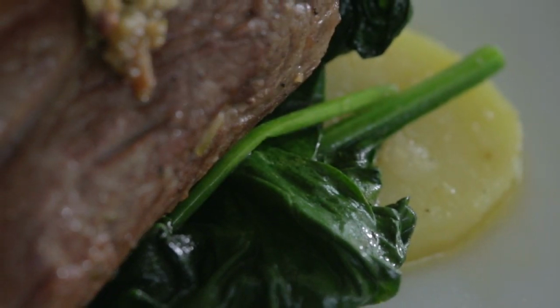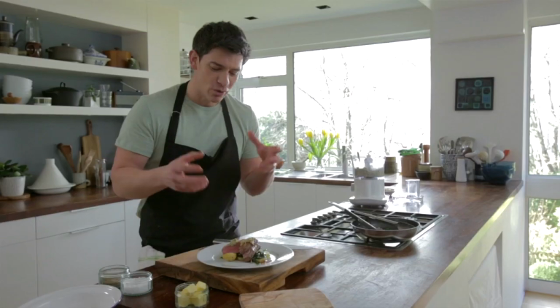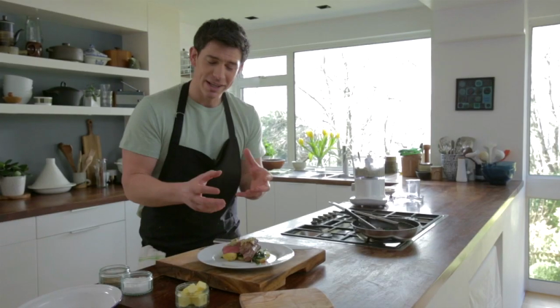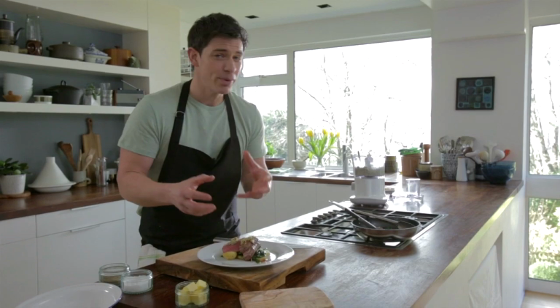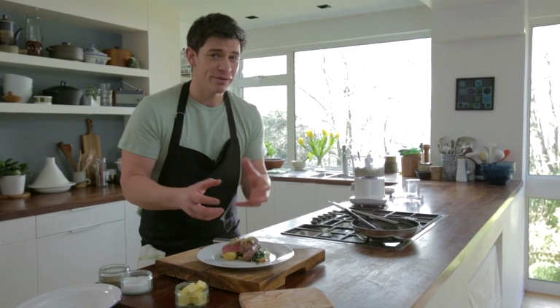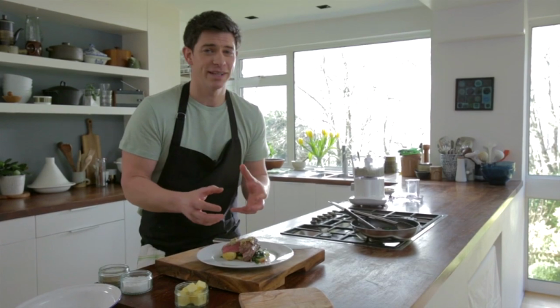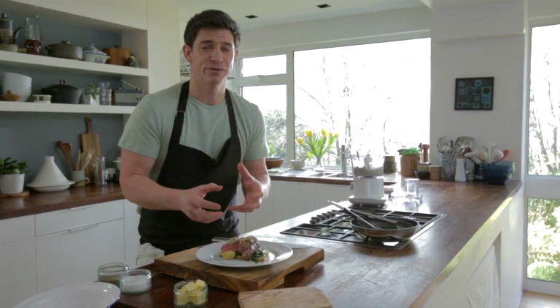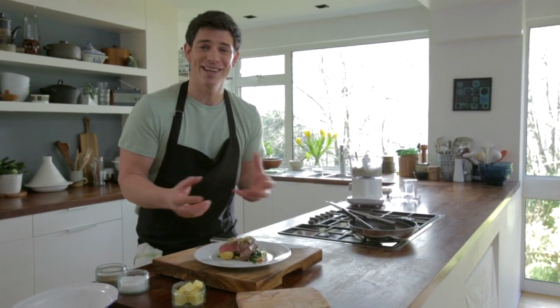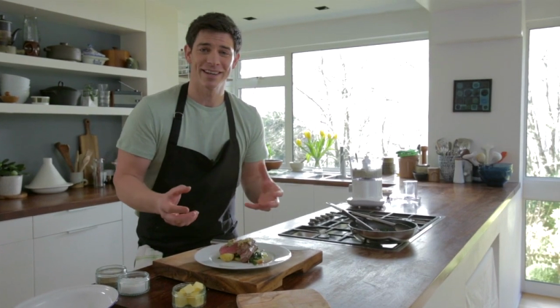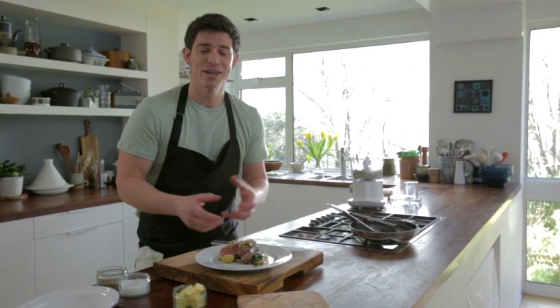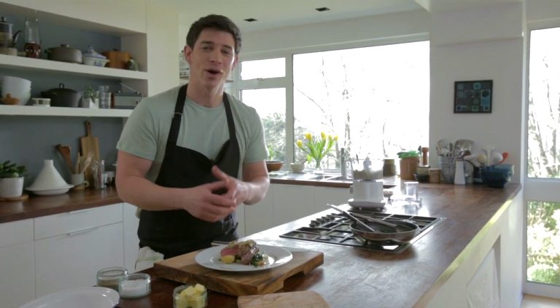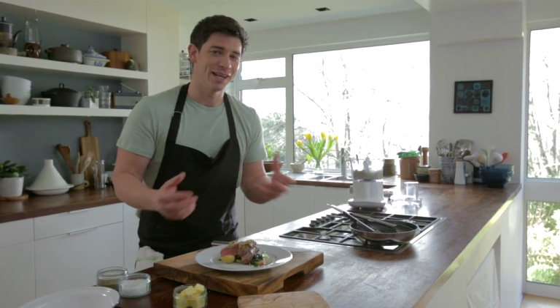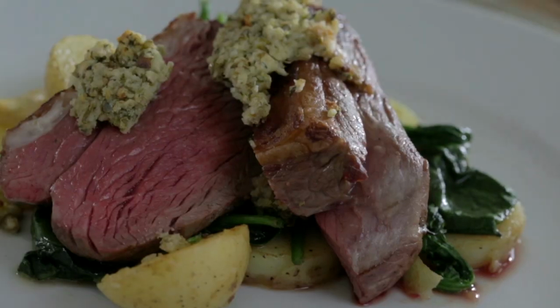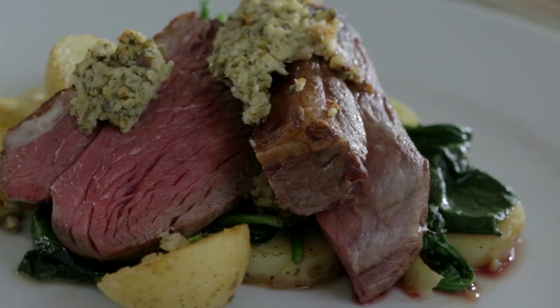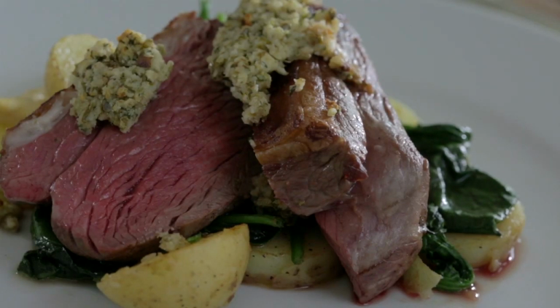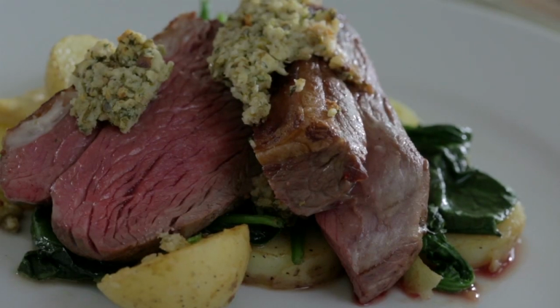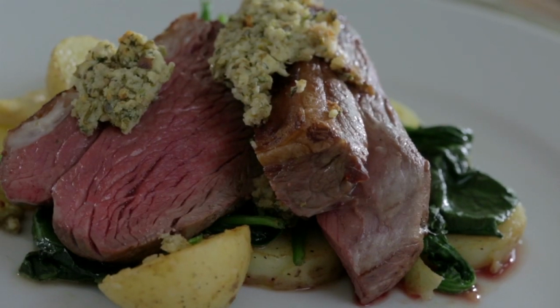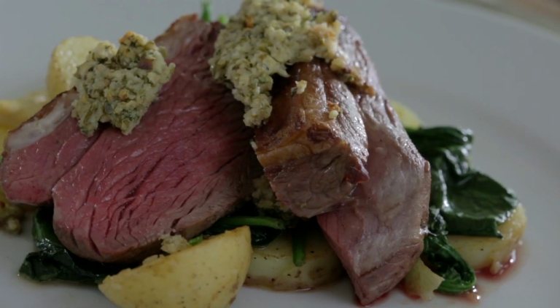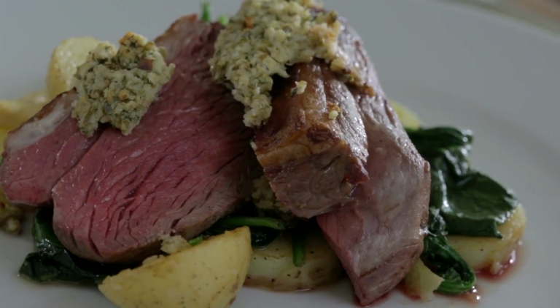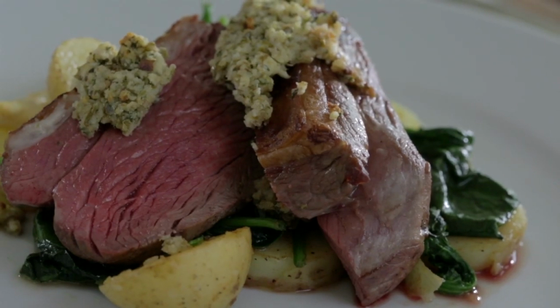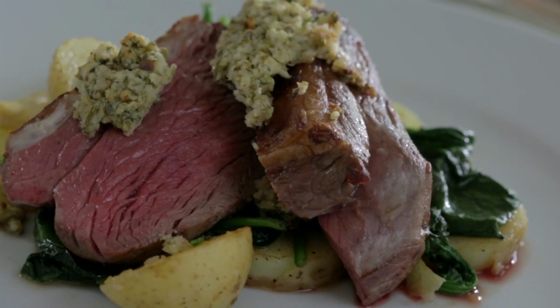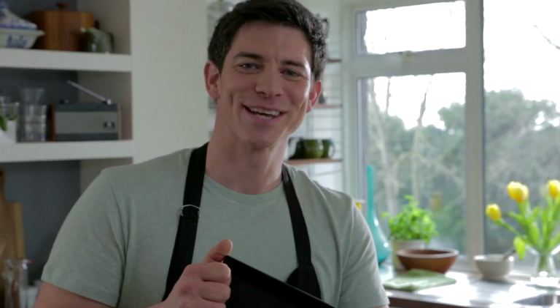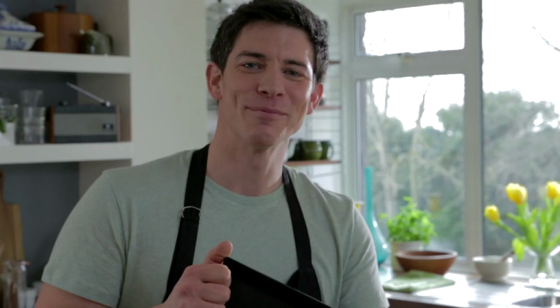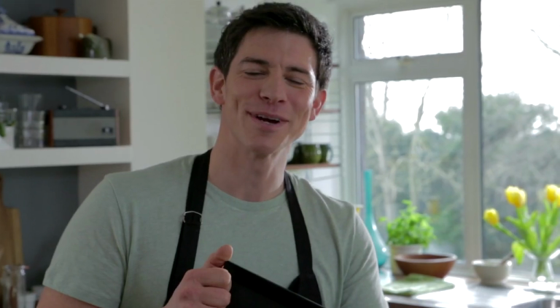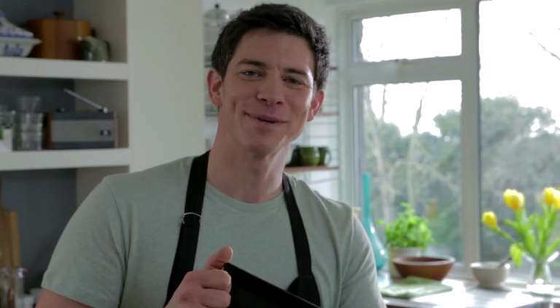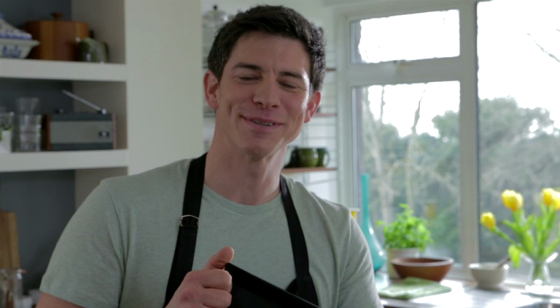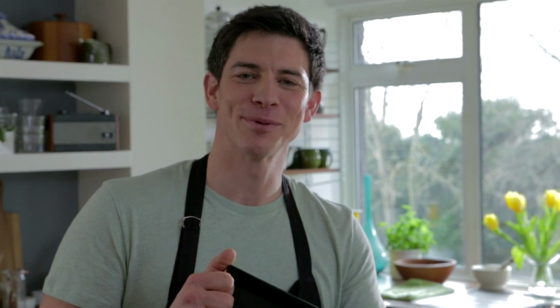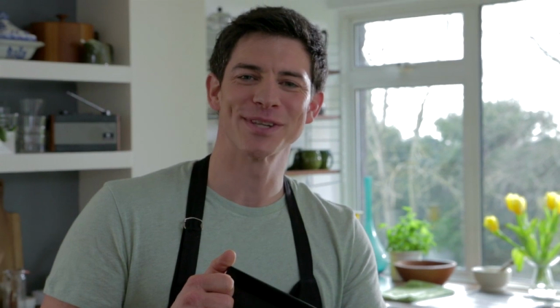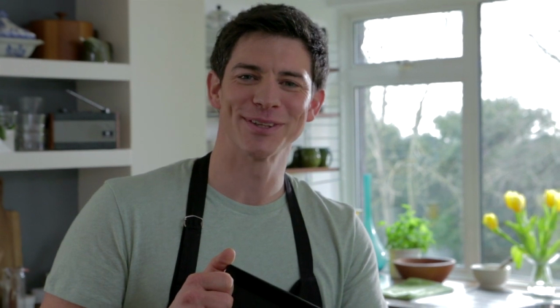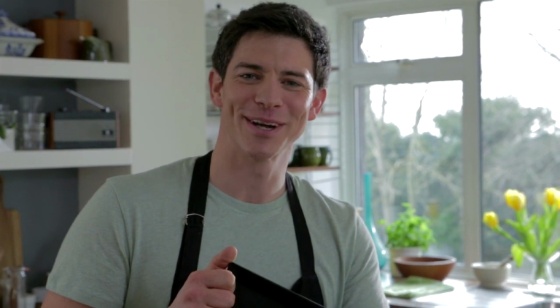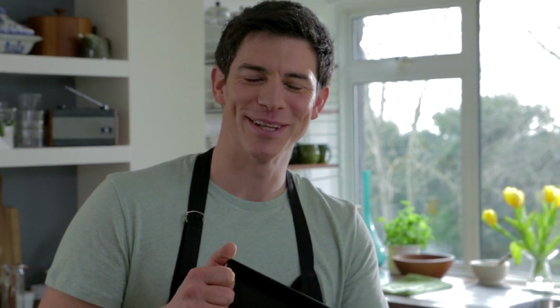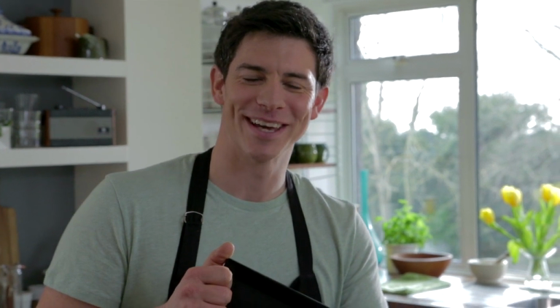It really is a perfect dish for Easter or any special occasion. To discover more recipes visit boursin.co.uk.